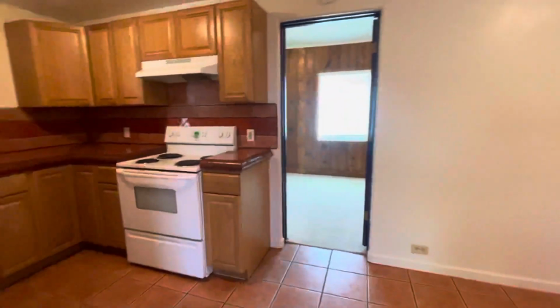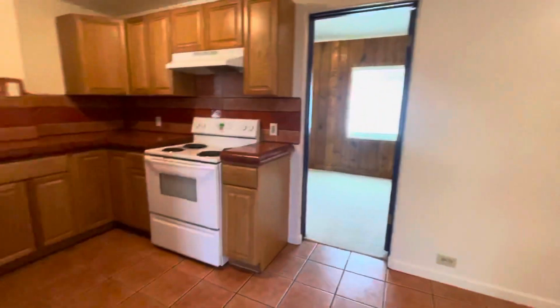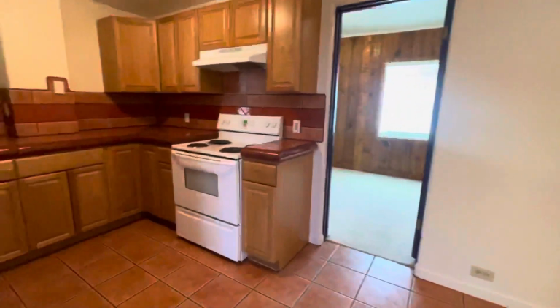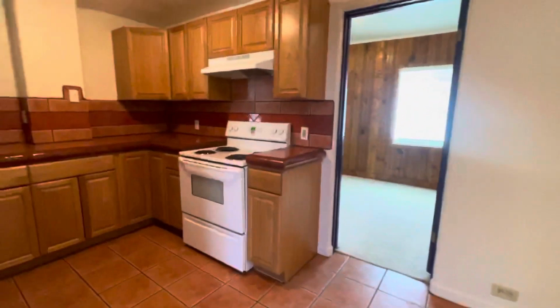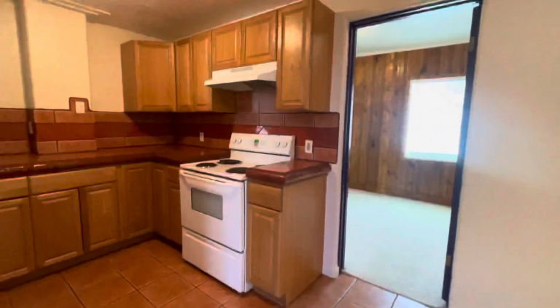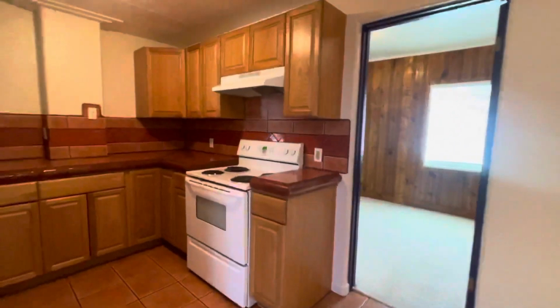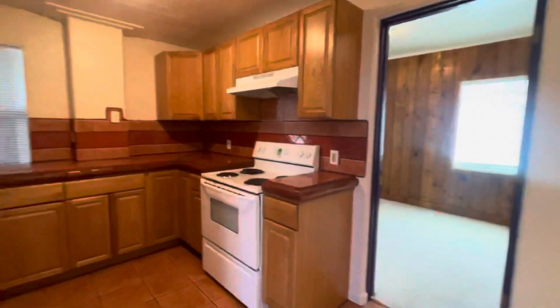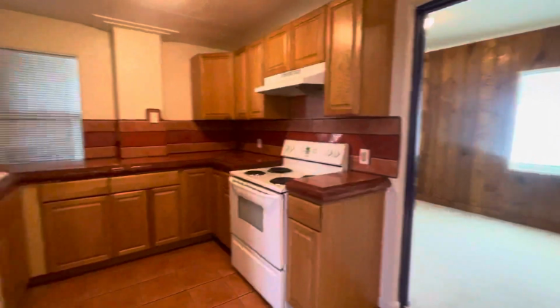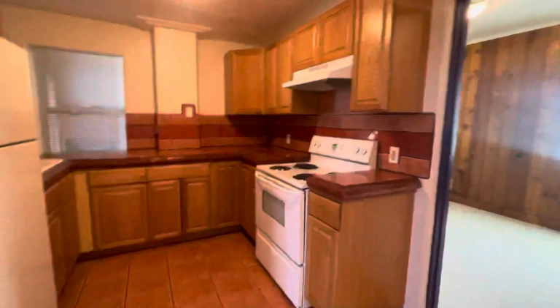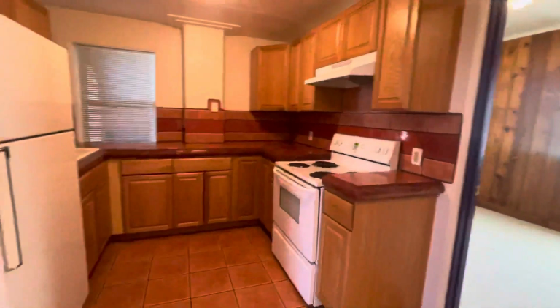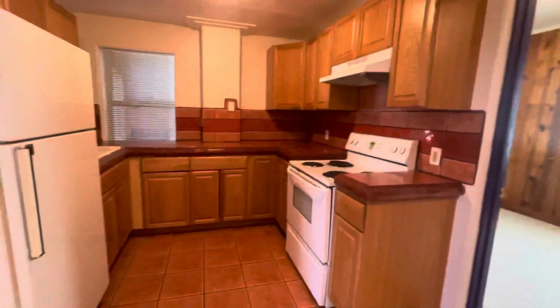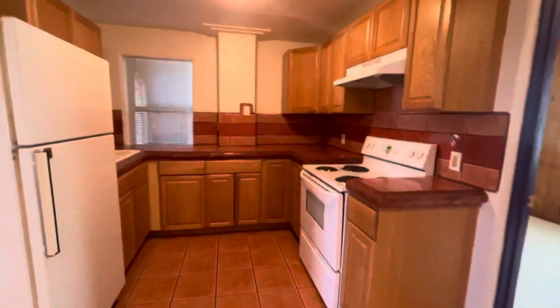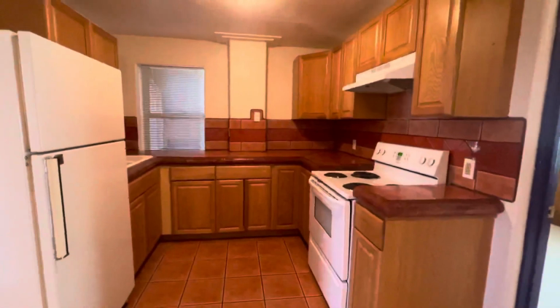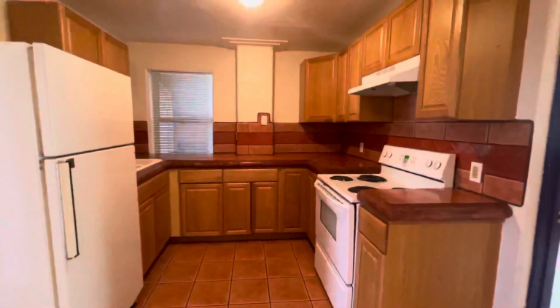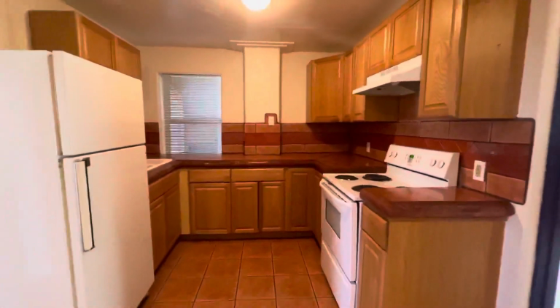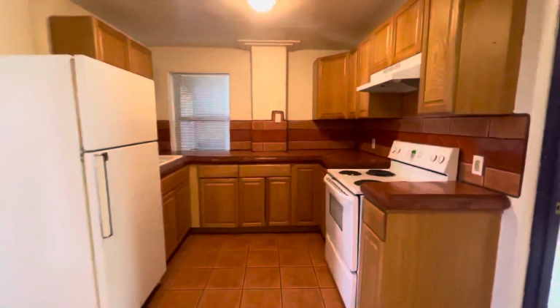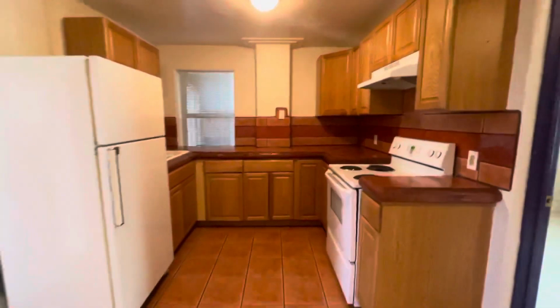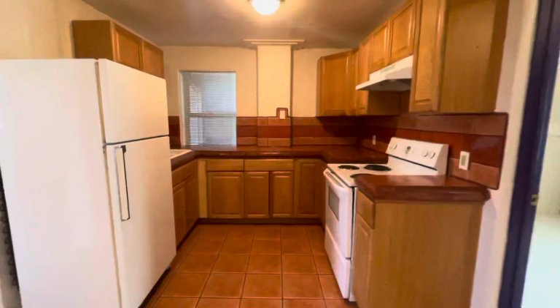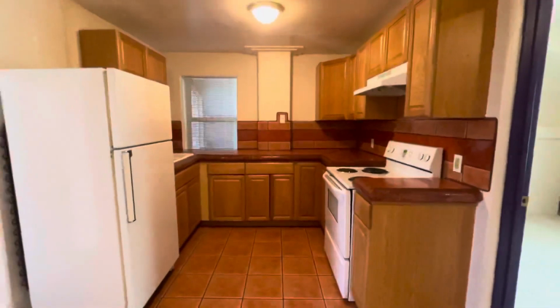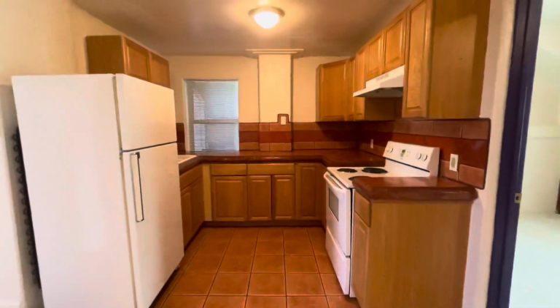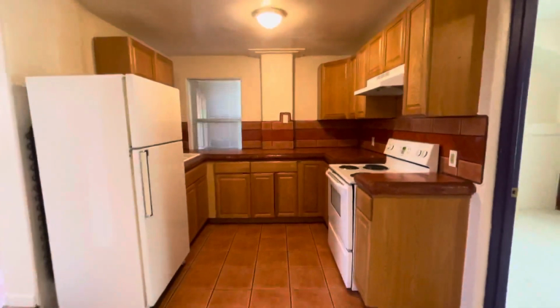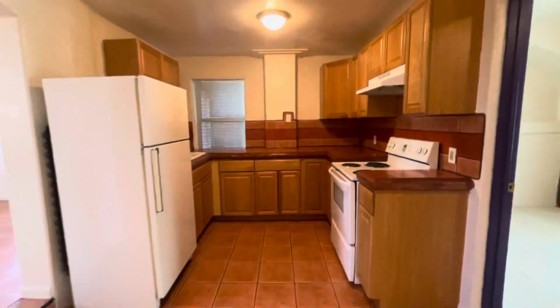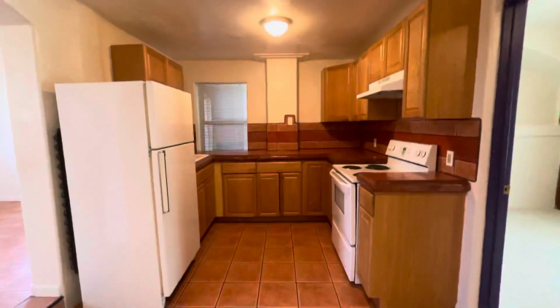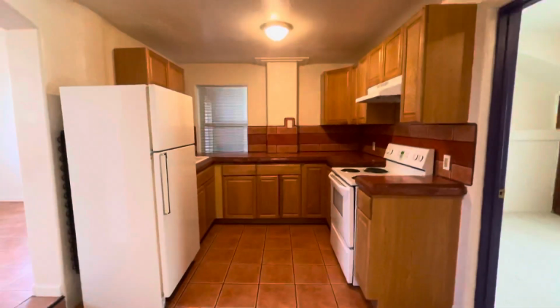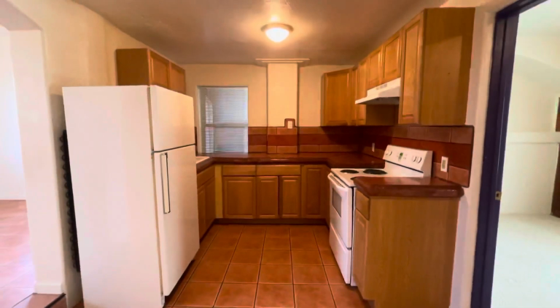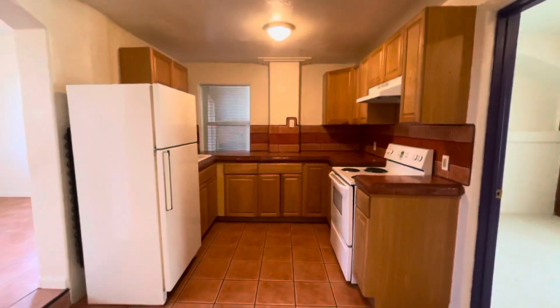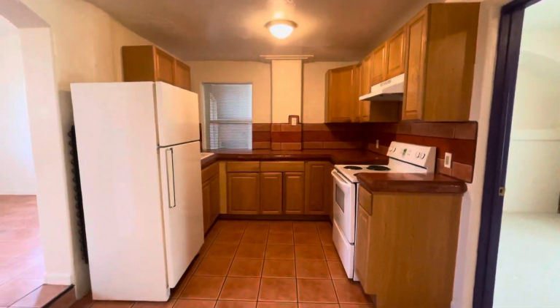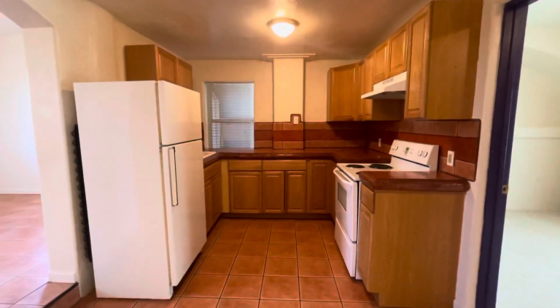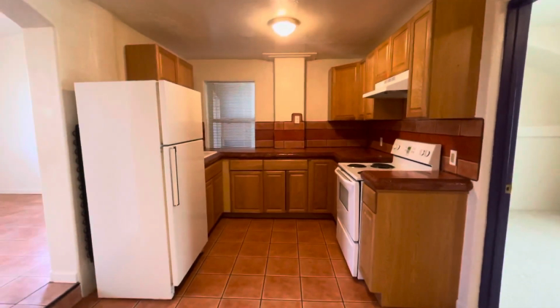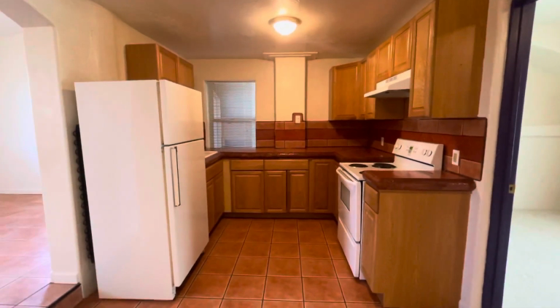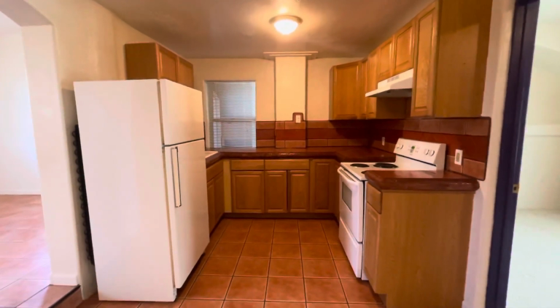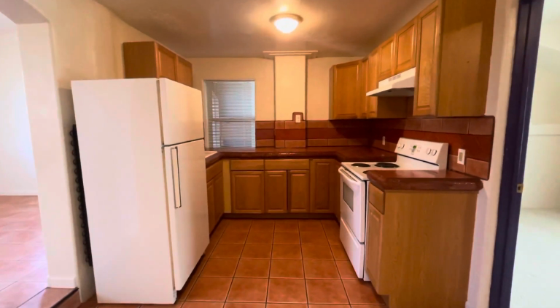We'll swing around and give you a look-see at the kitchen. Good bit of counter space there.